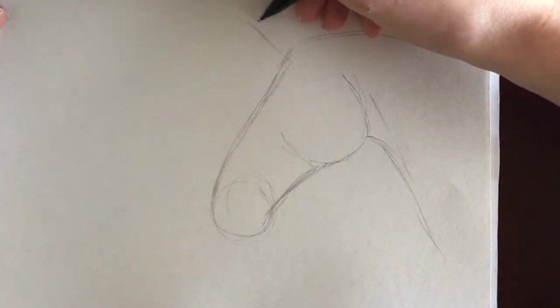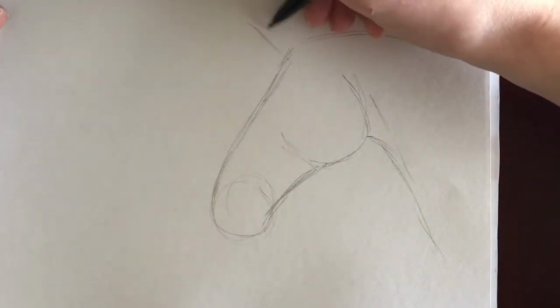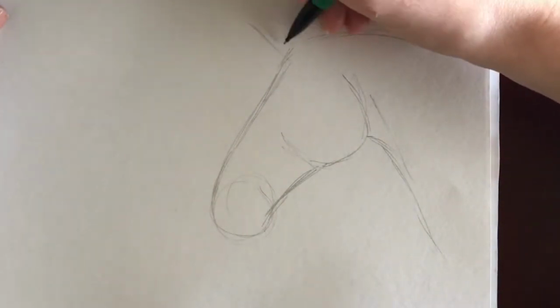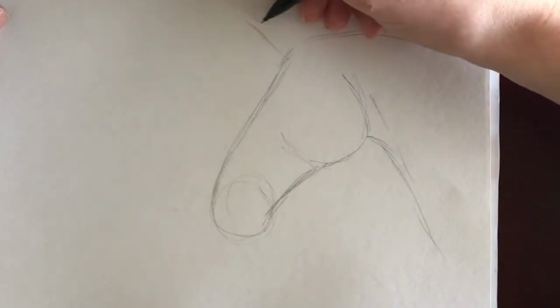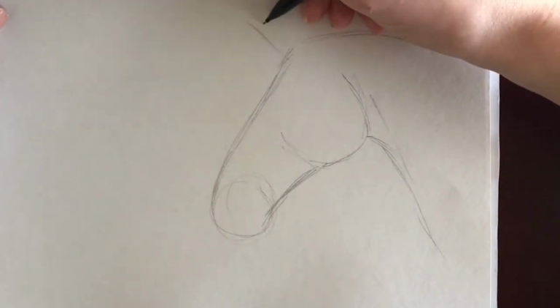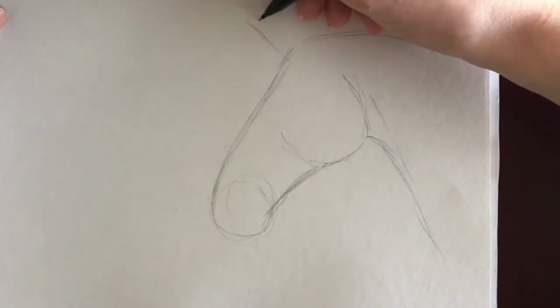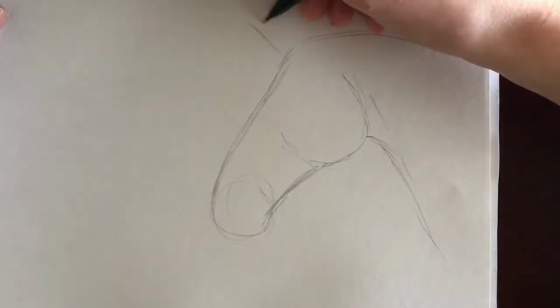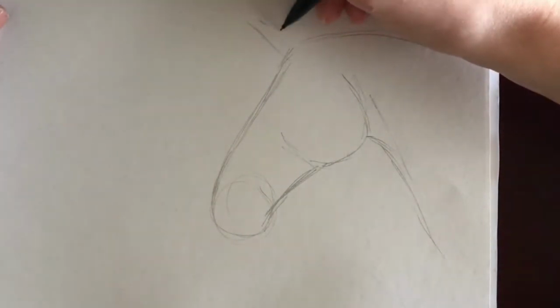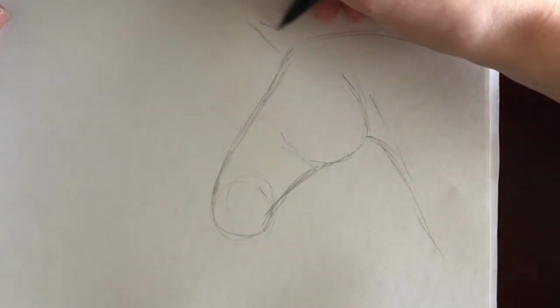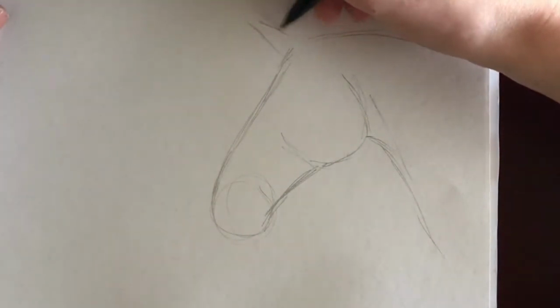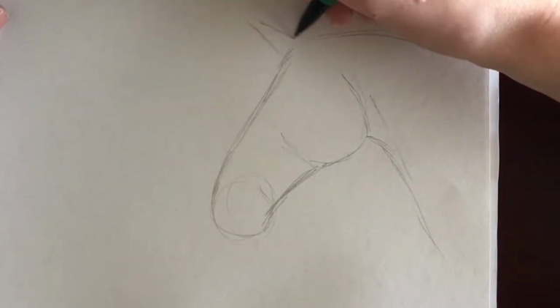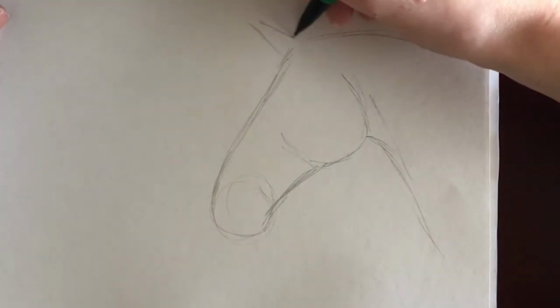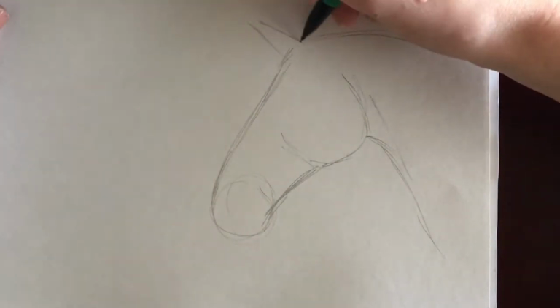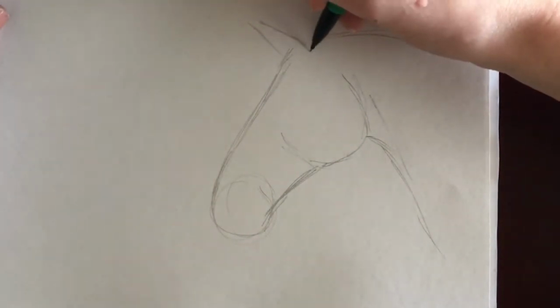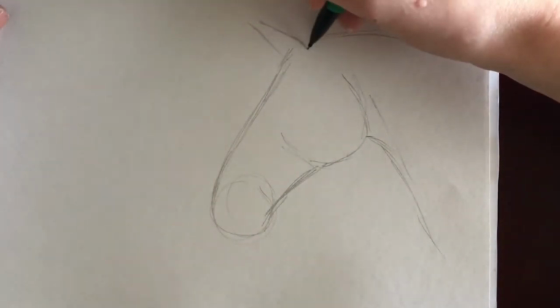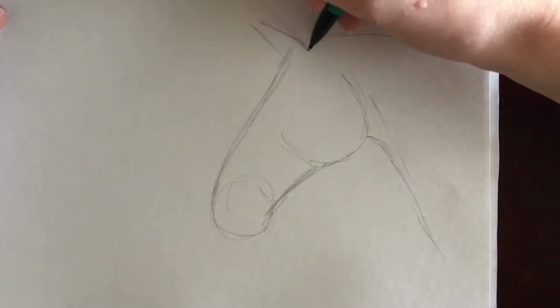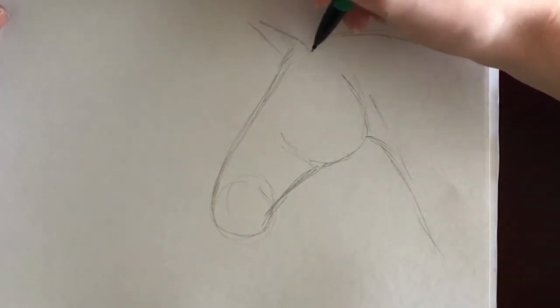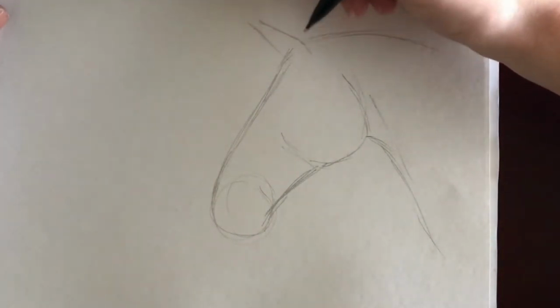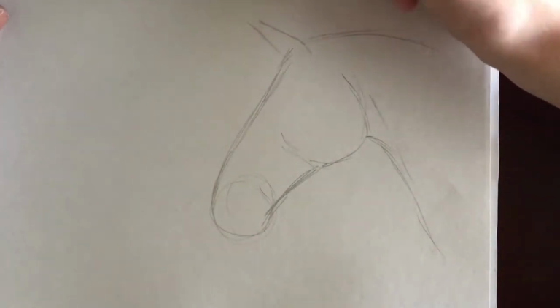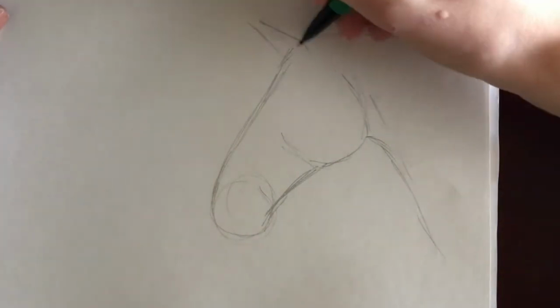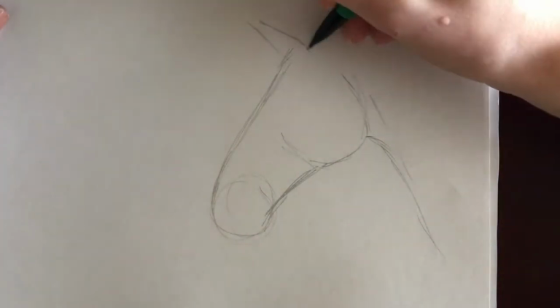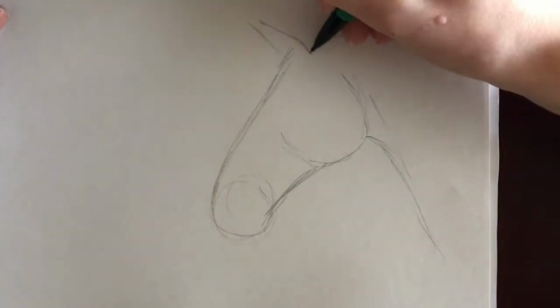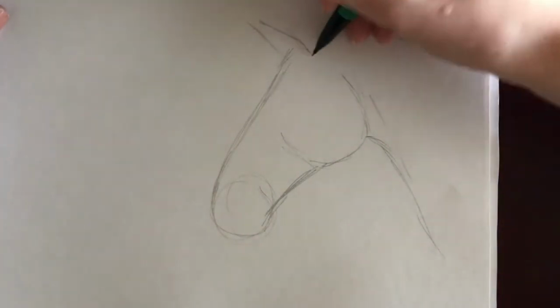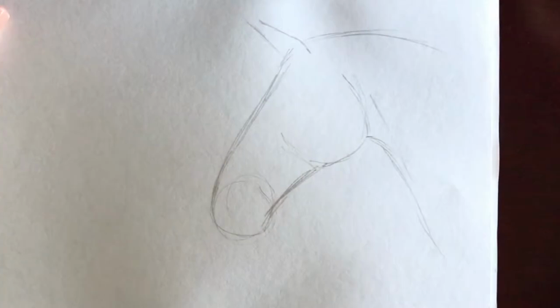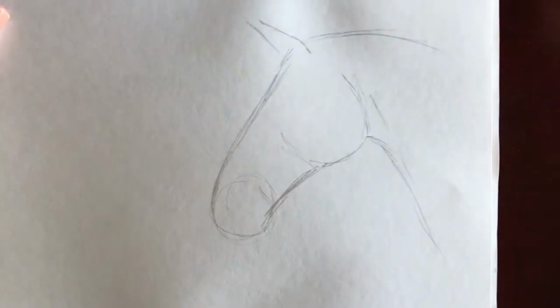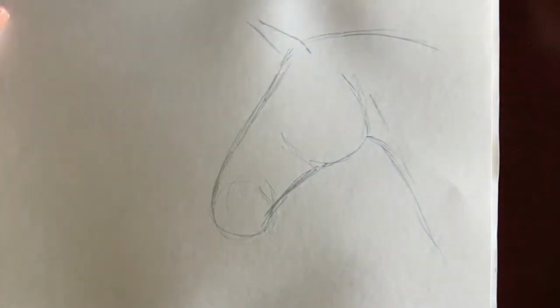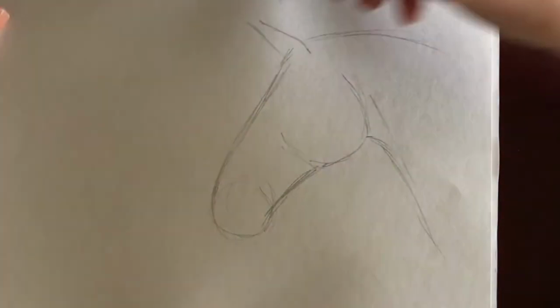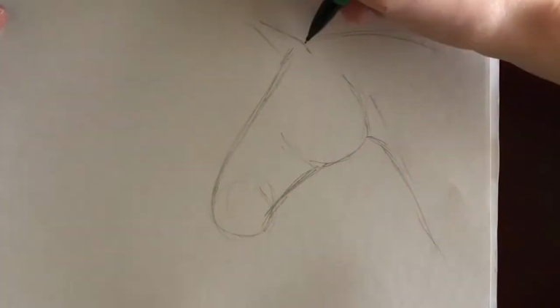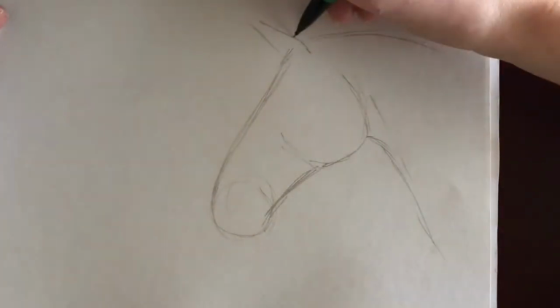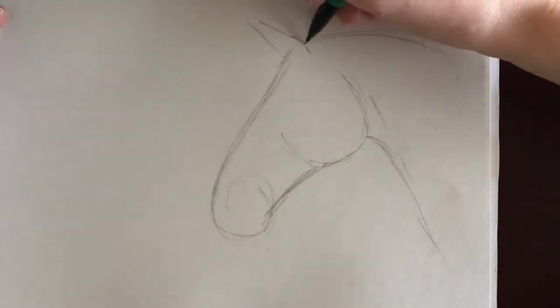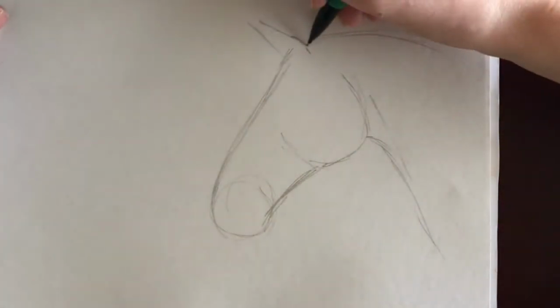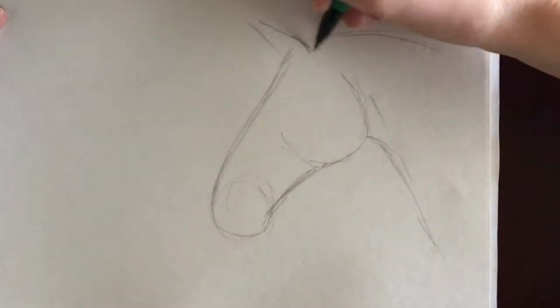I forgot to mention that when you're sketching, it is best to do short, soft strokes instead of harsh, continuous lines.